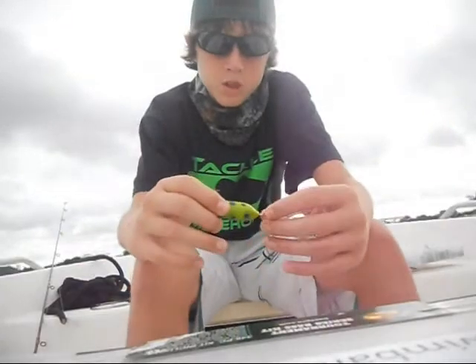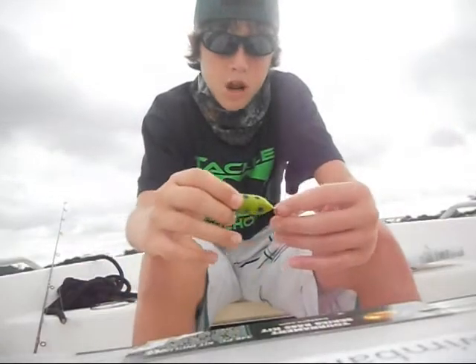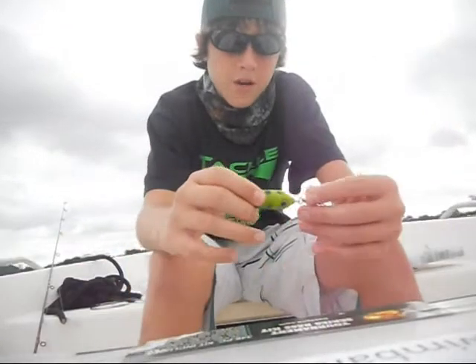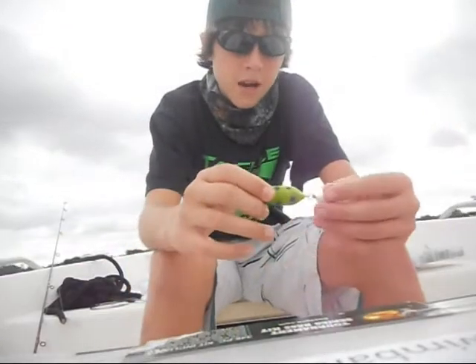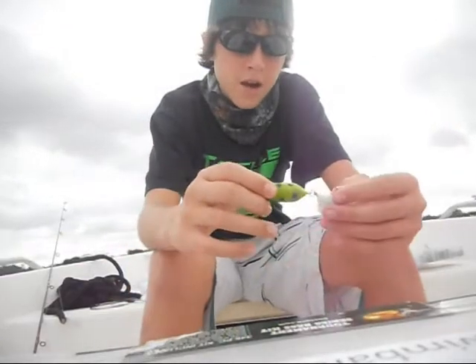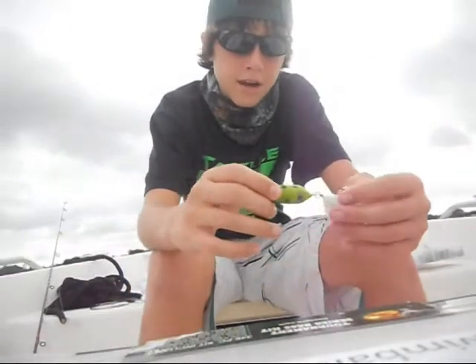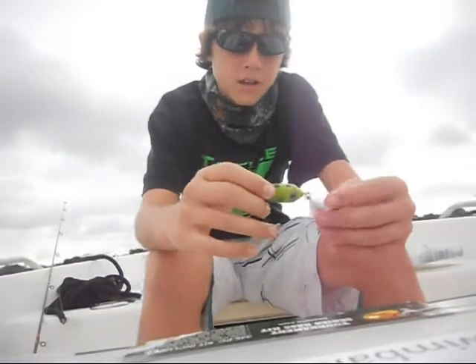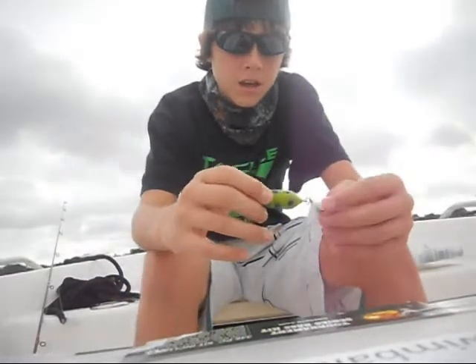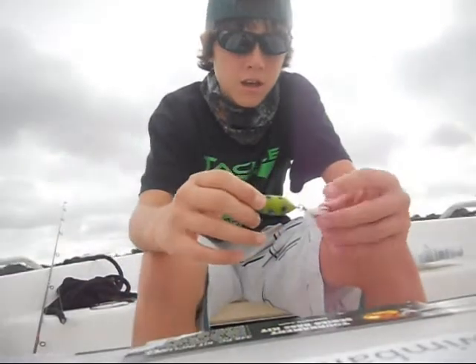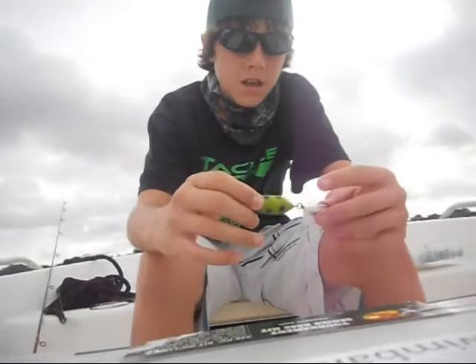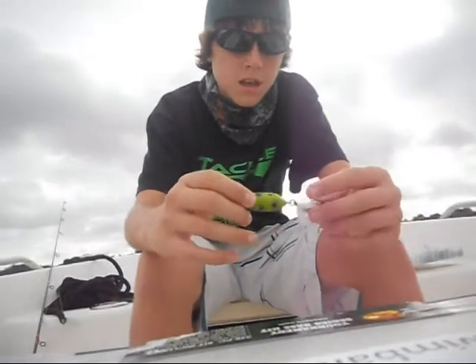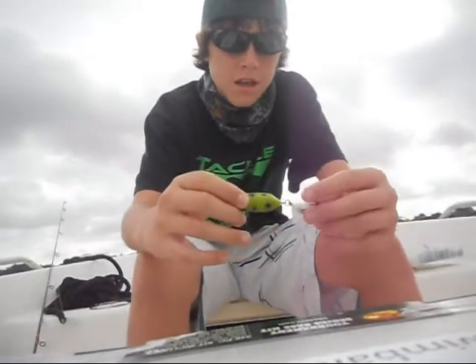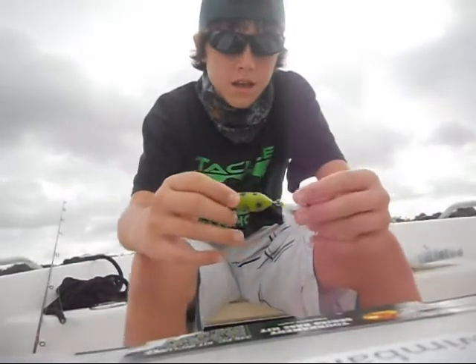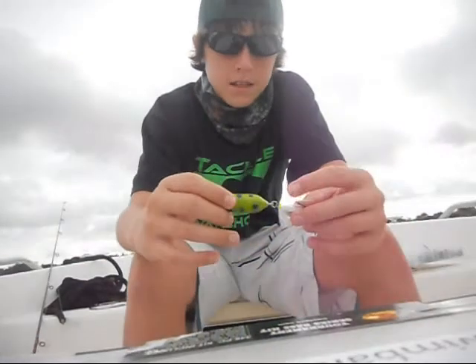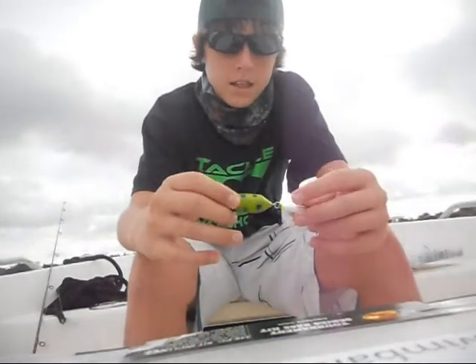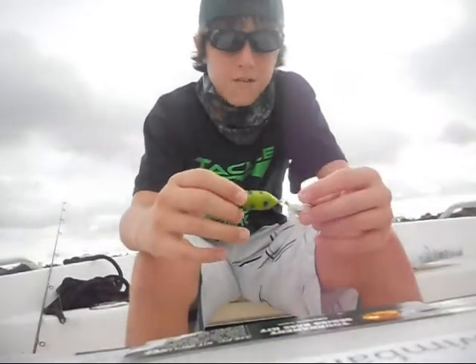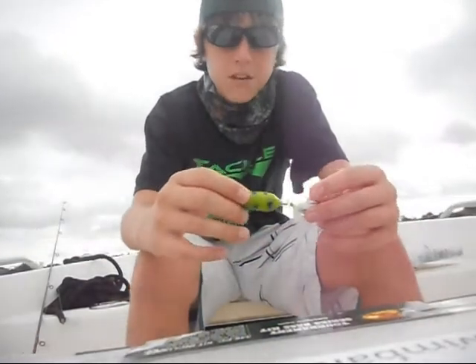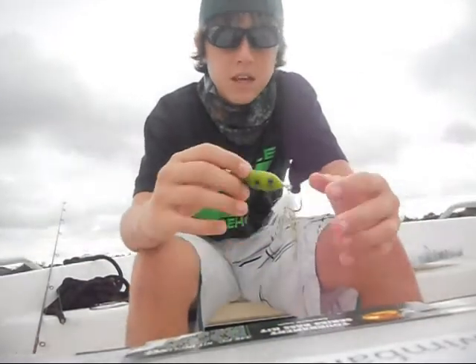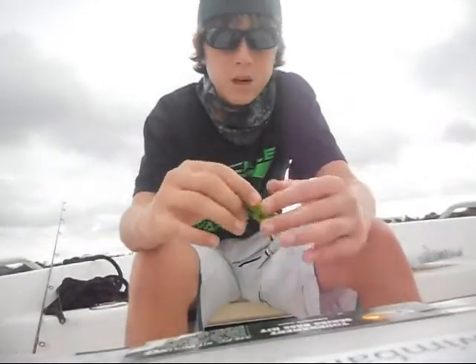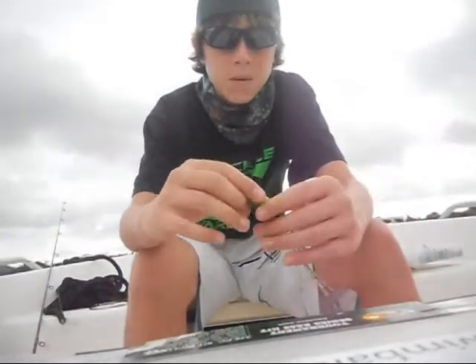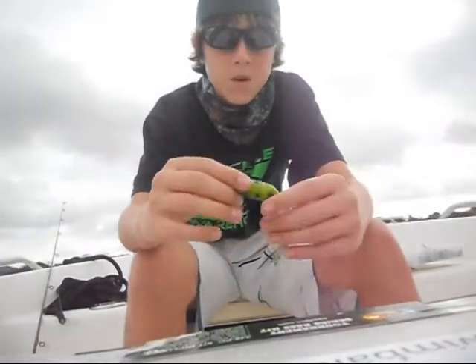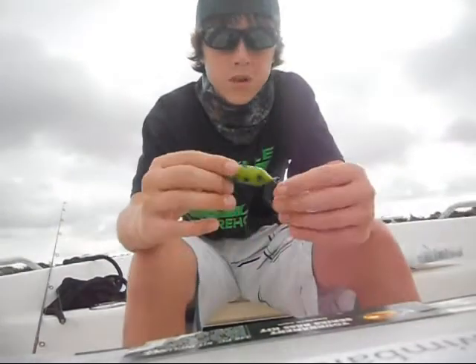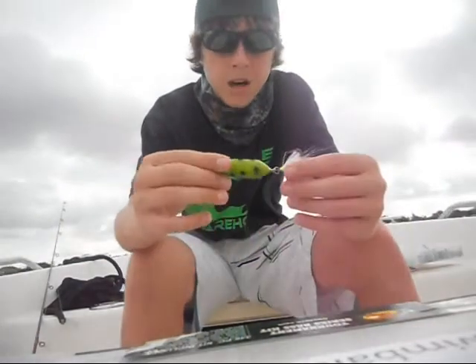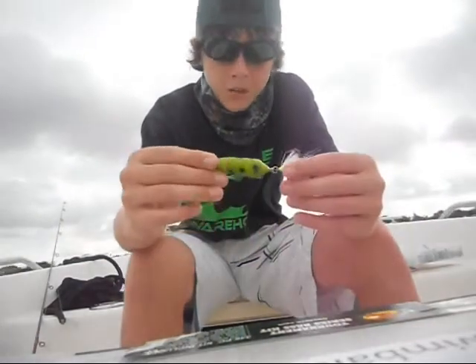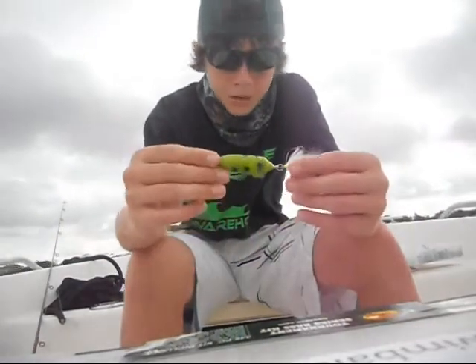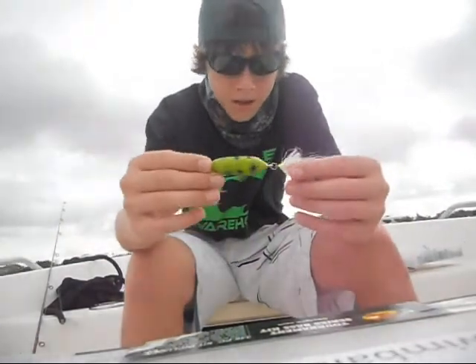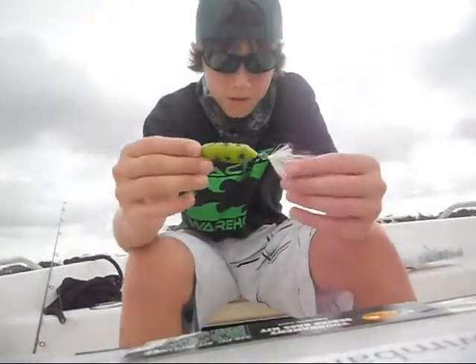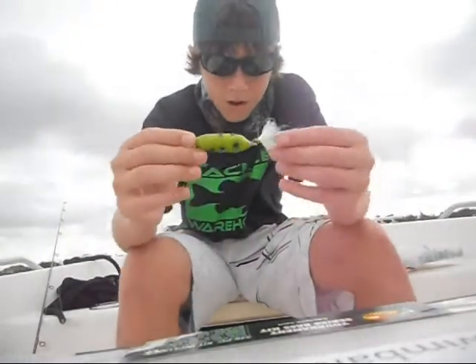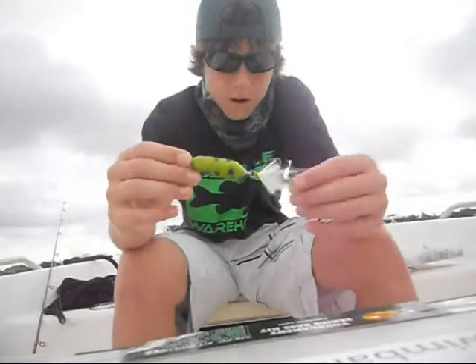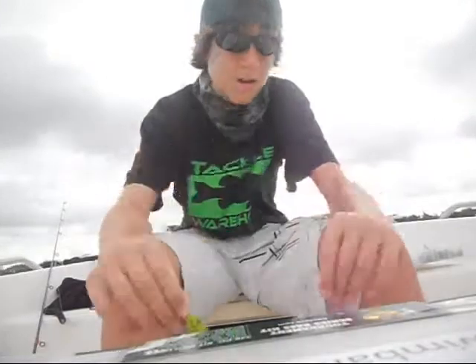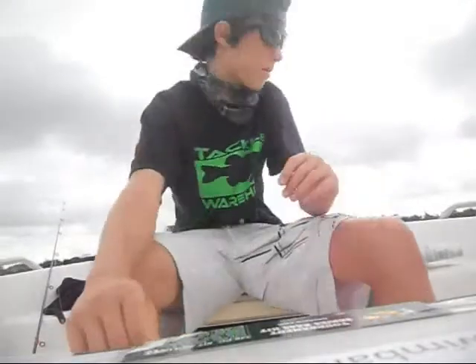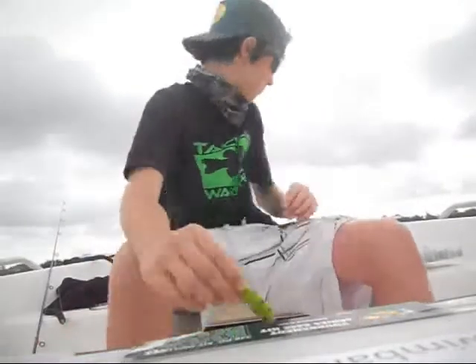I'm going to go try it right now, actually. It's definitely going to be worth your money when you buy this frog.